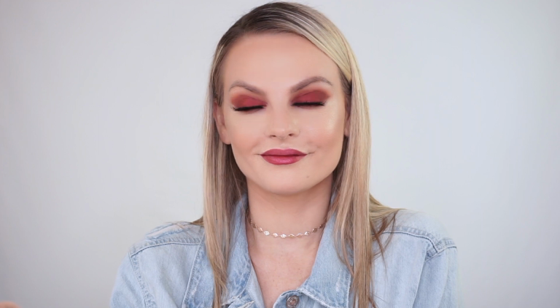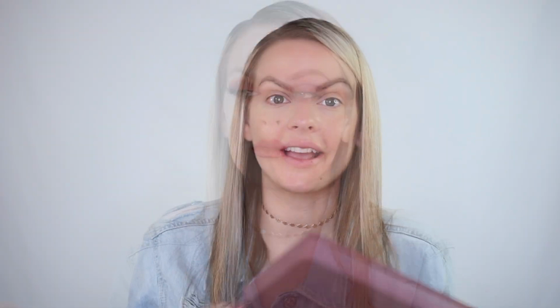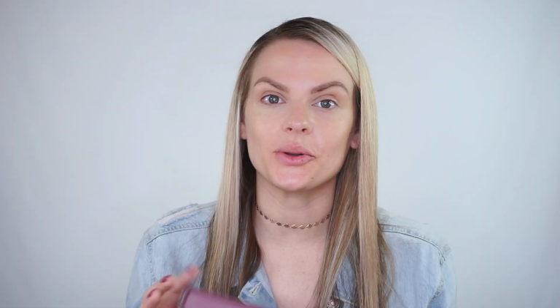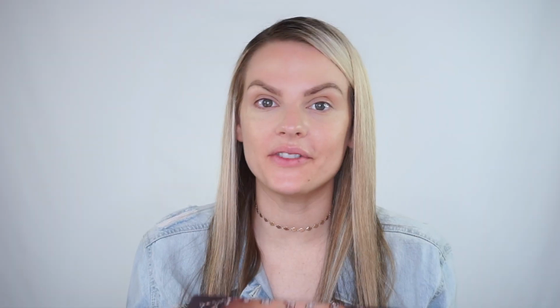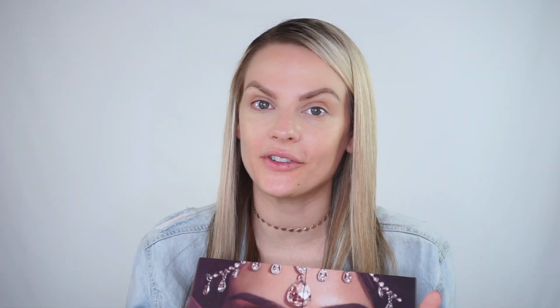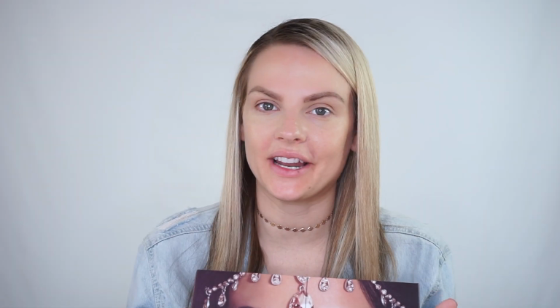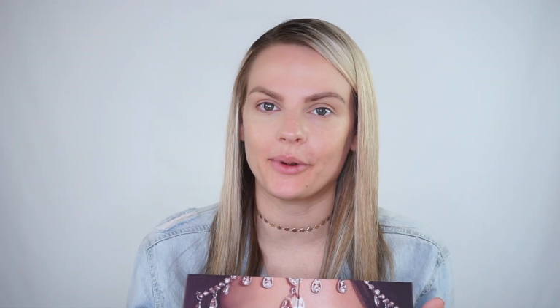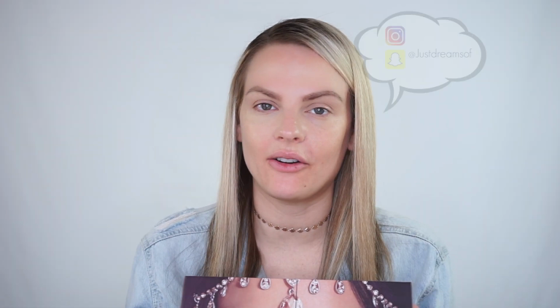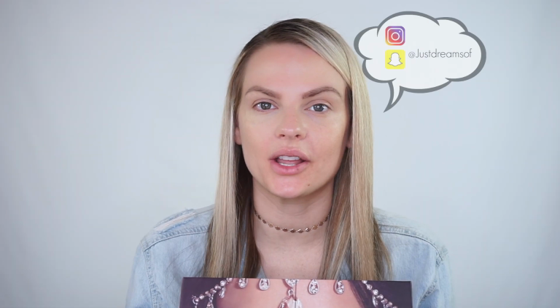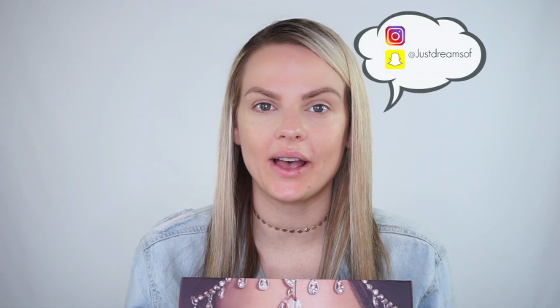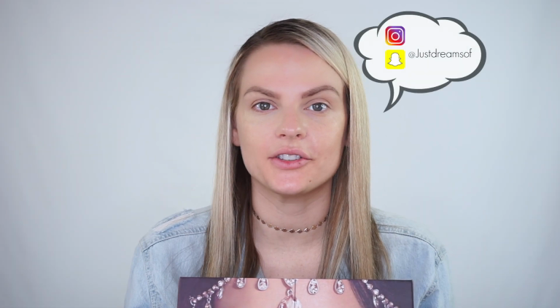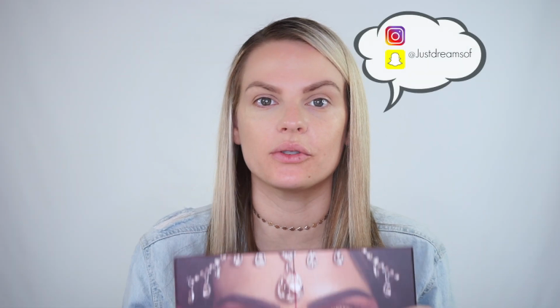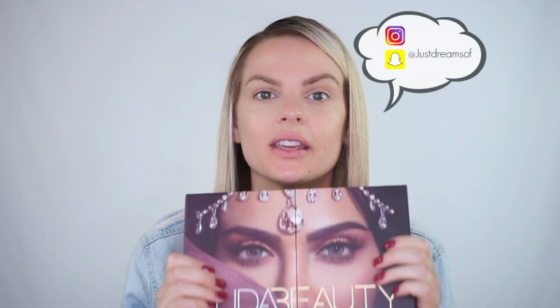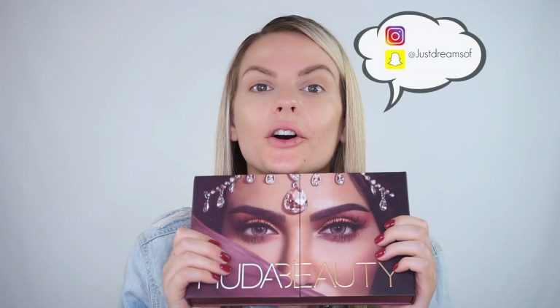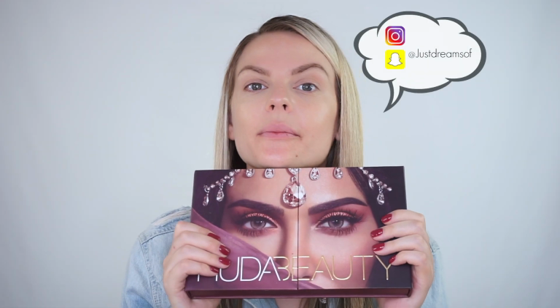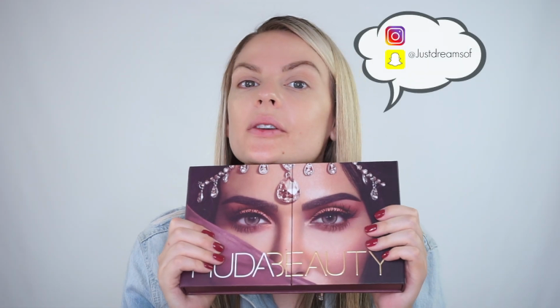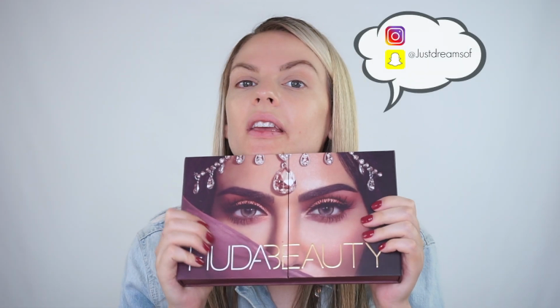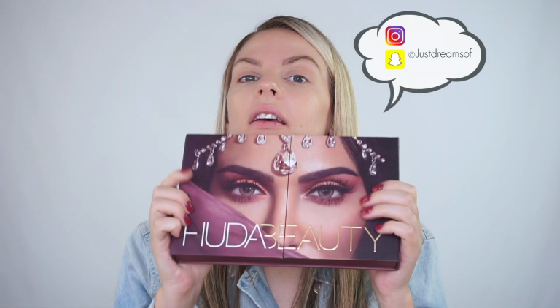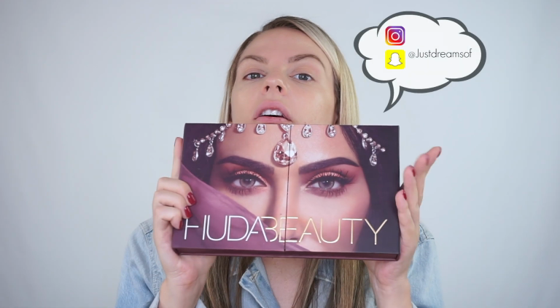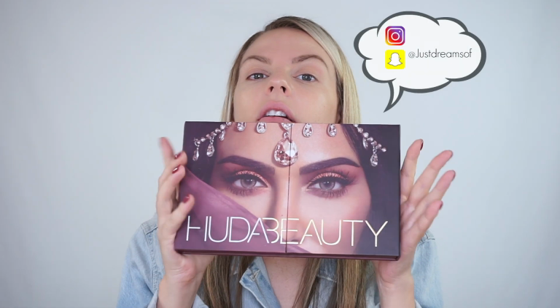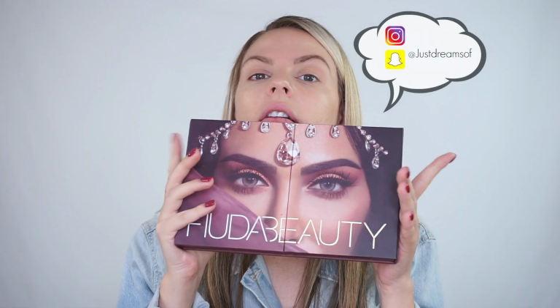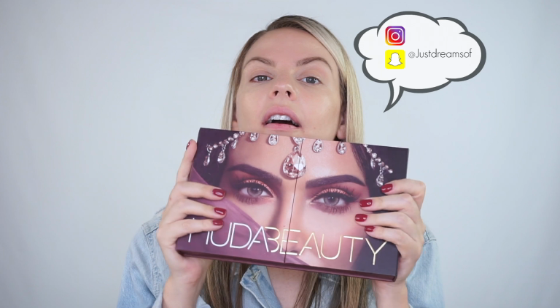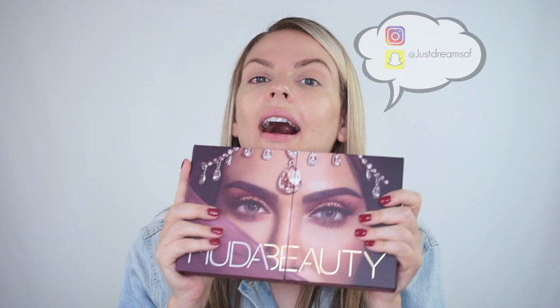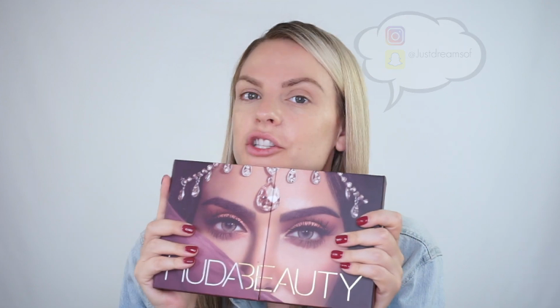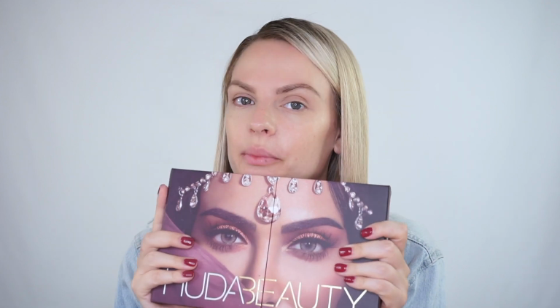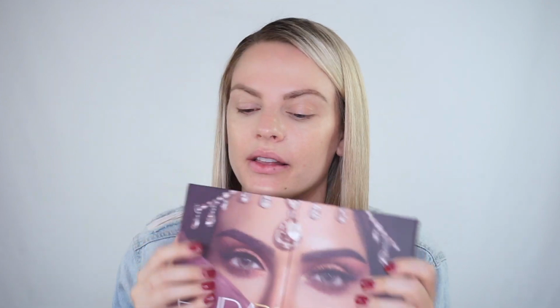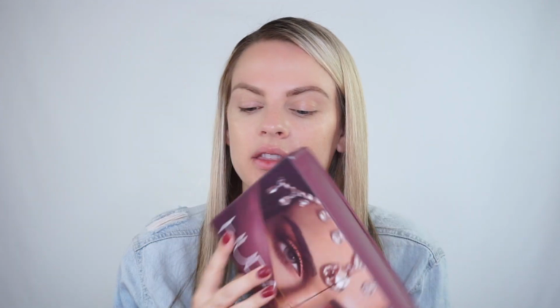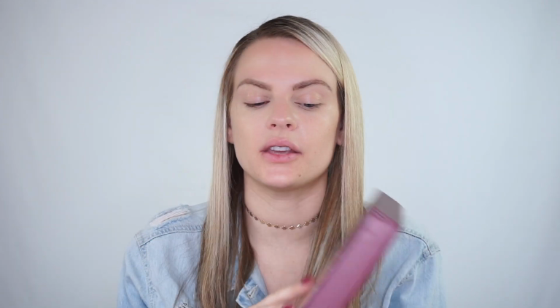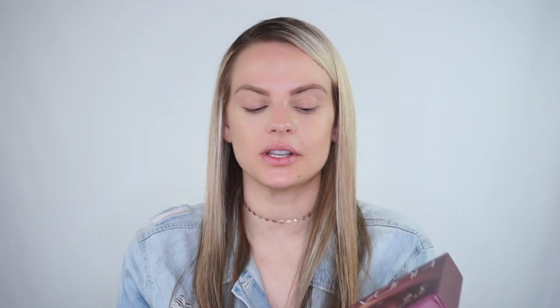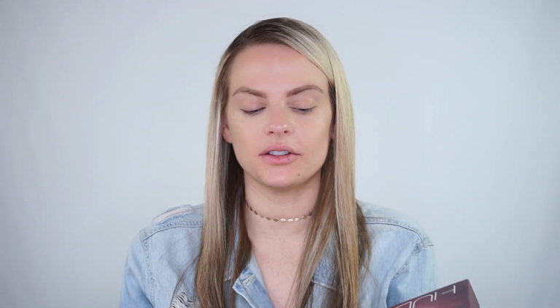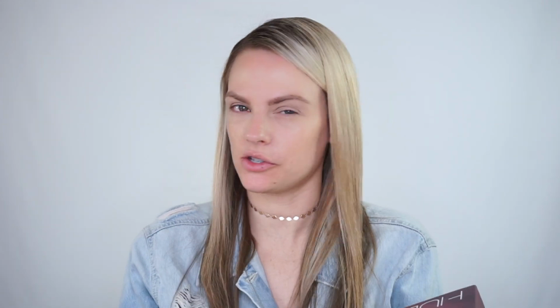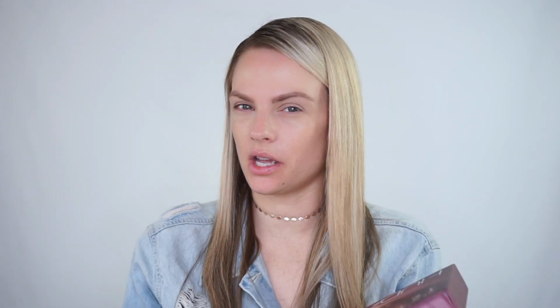Hey guys, so I have a different setup right now. I'm going to go ahead and do the Huda Beauty eyeshadow palette — the Desert Dusk.